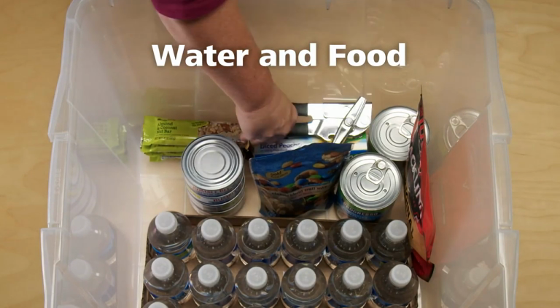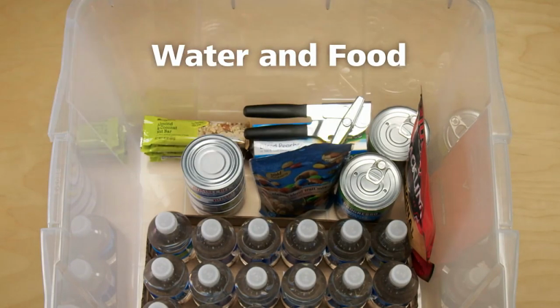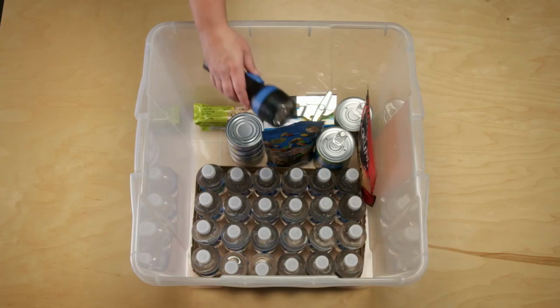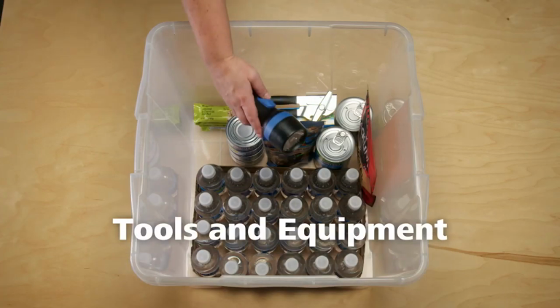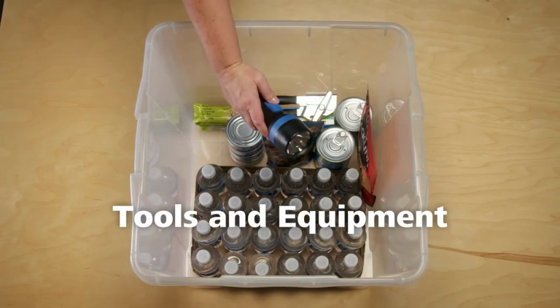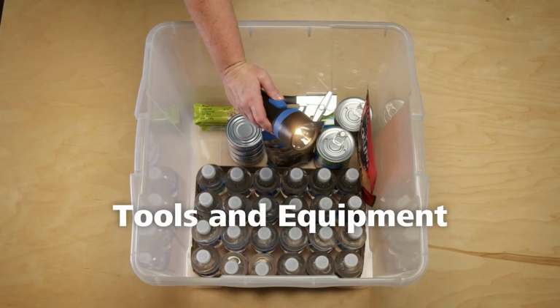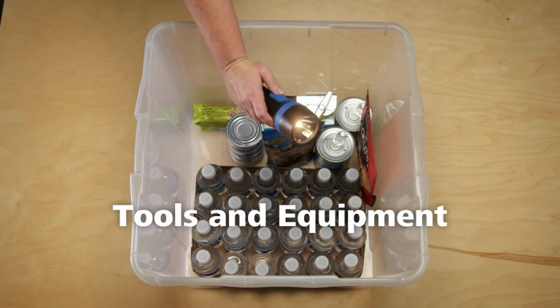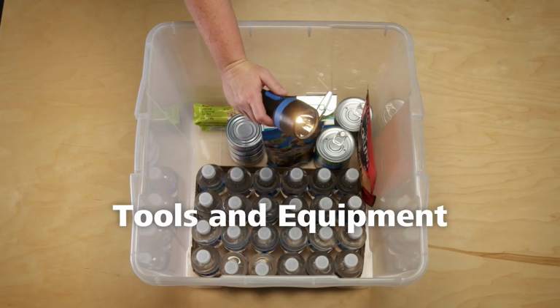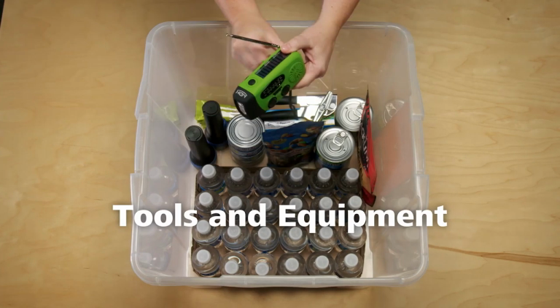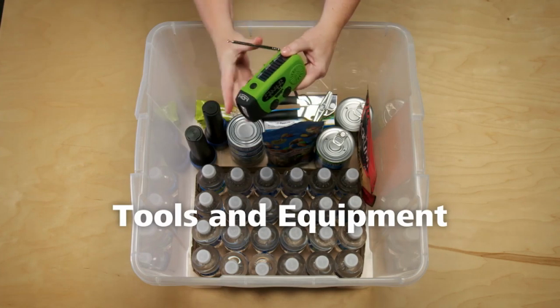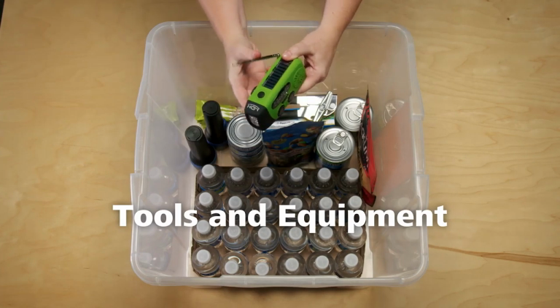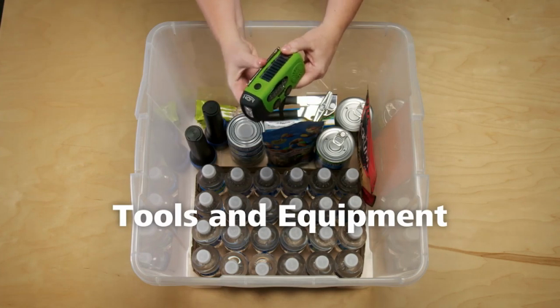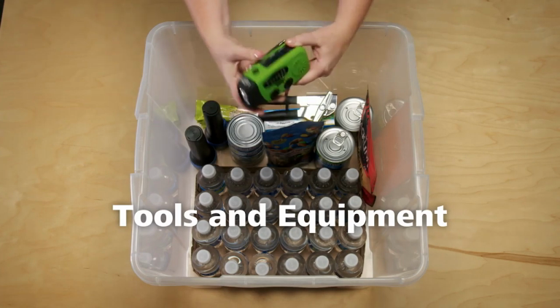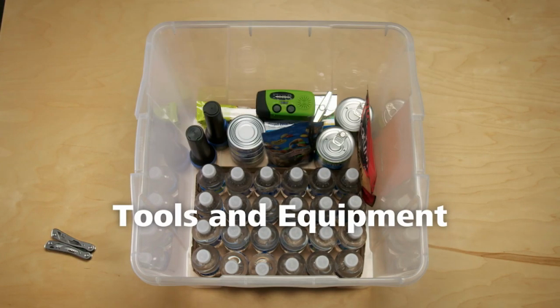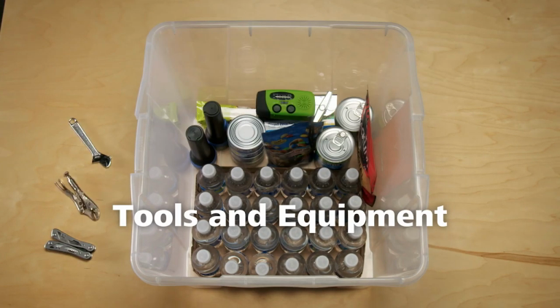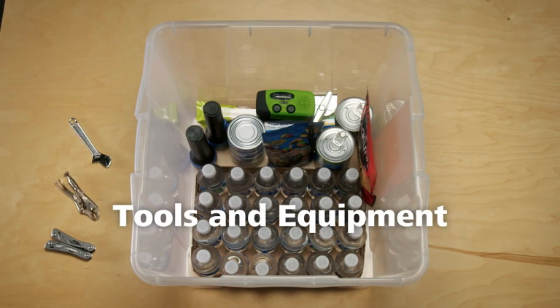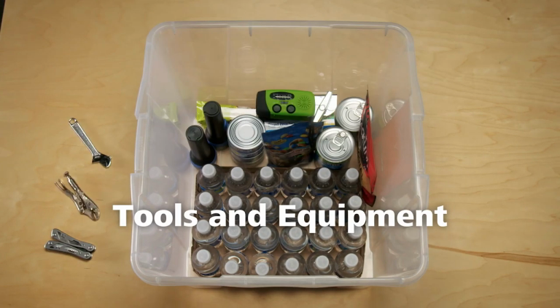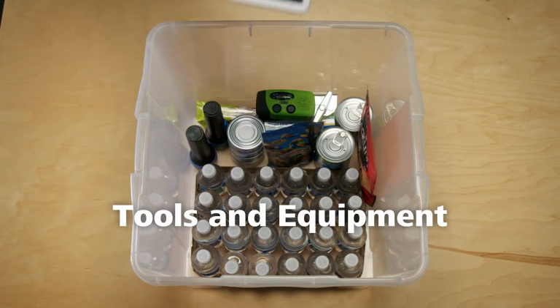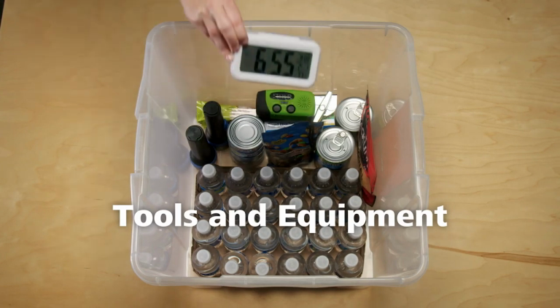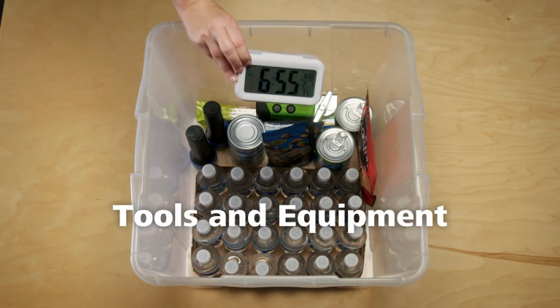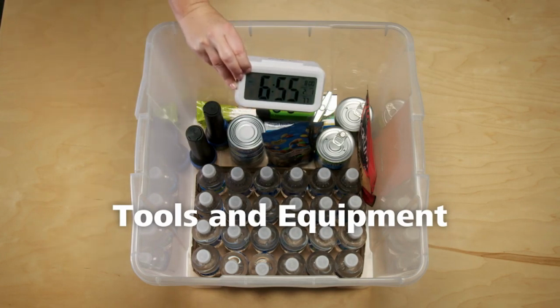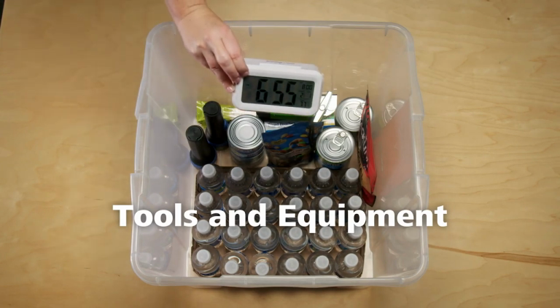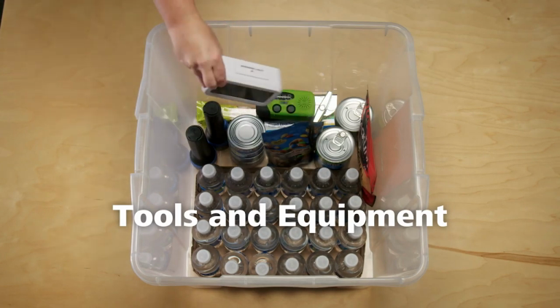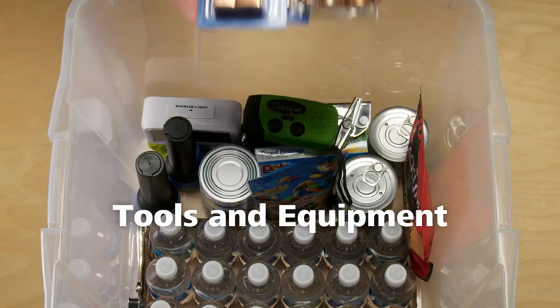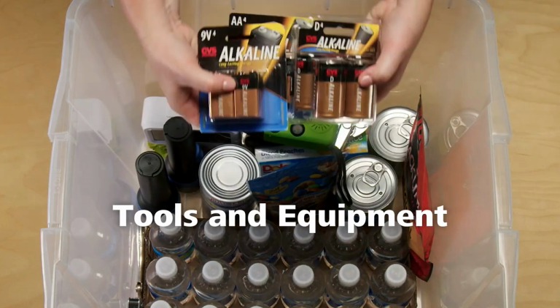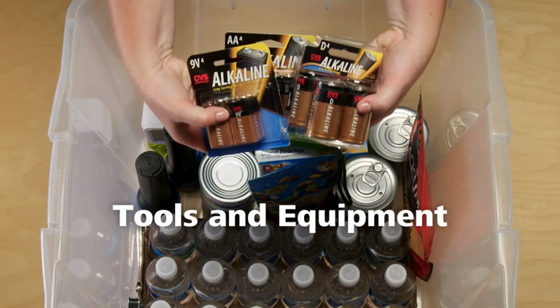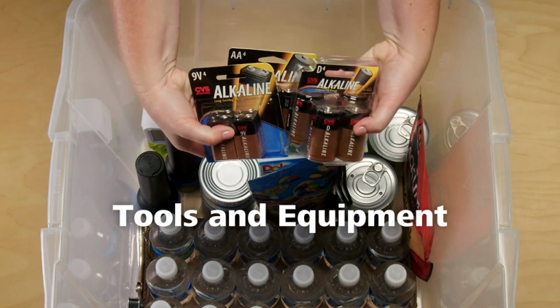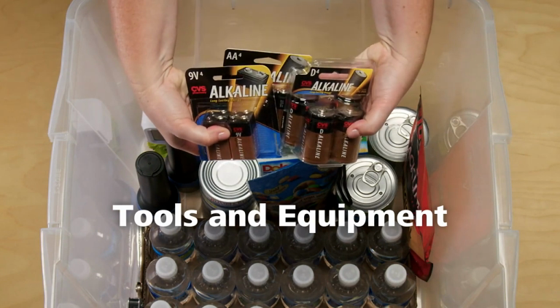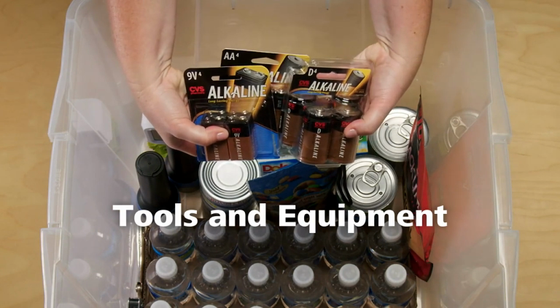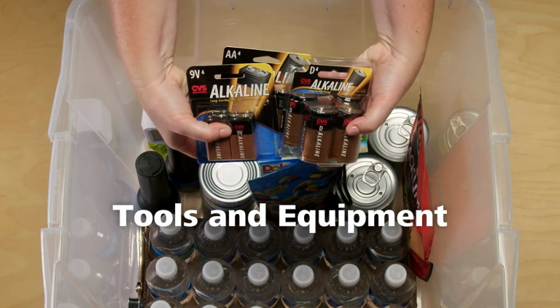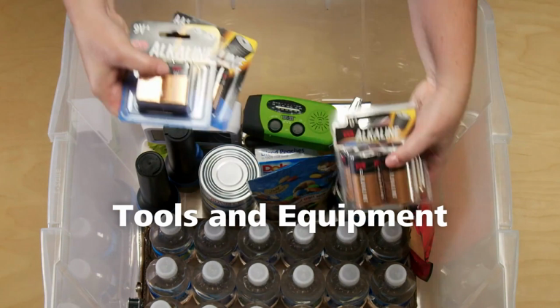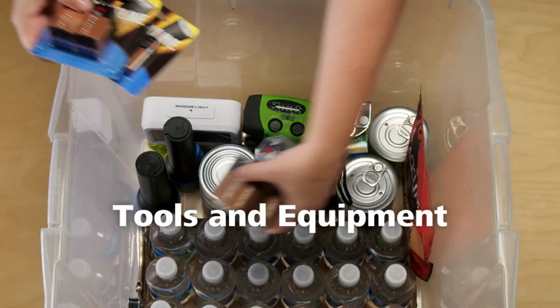You'll need lights, a radio, hand tools, and a travel clock, plus extra batteries.